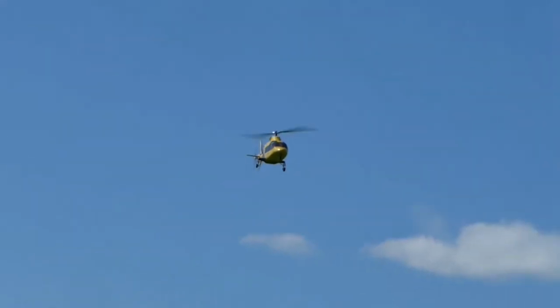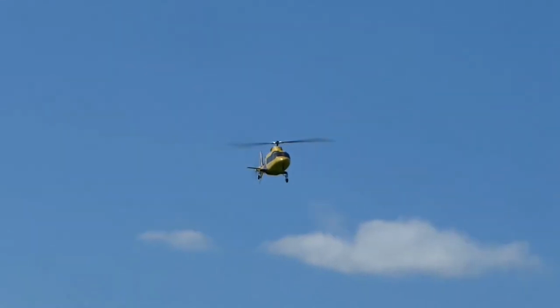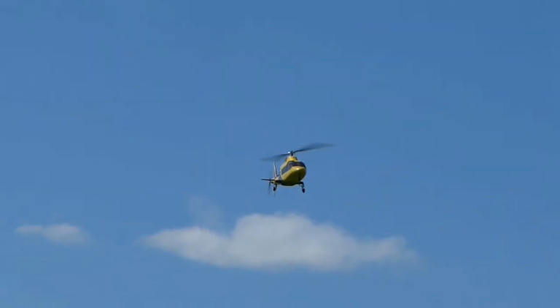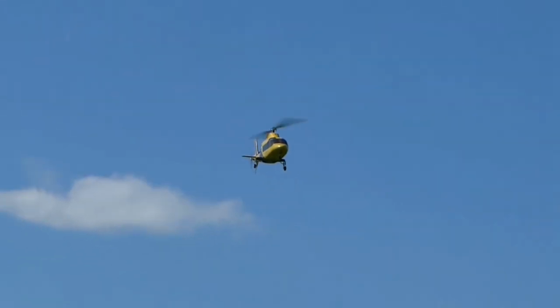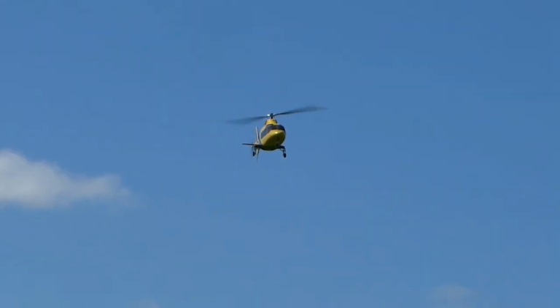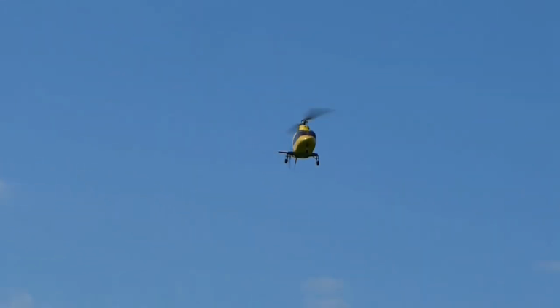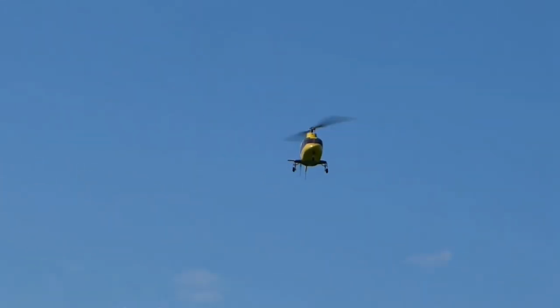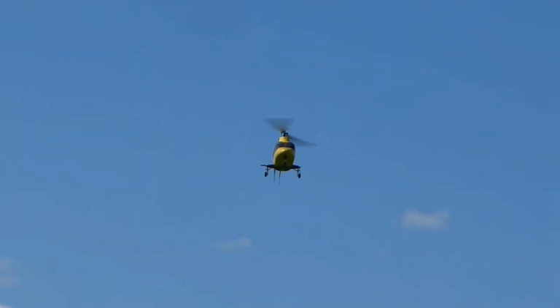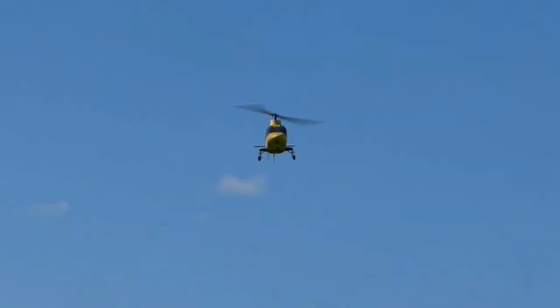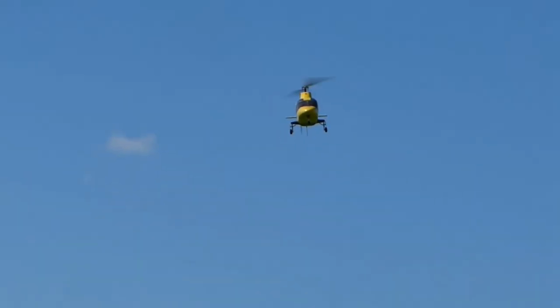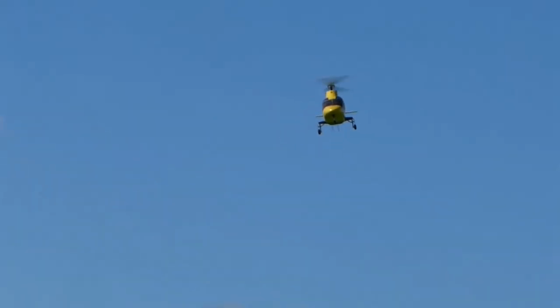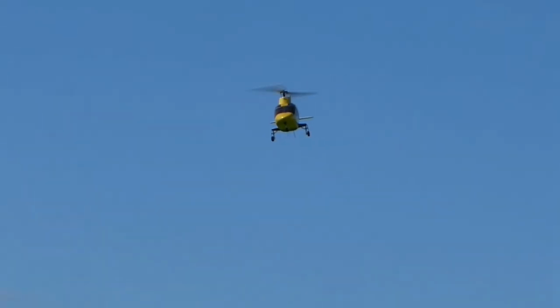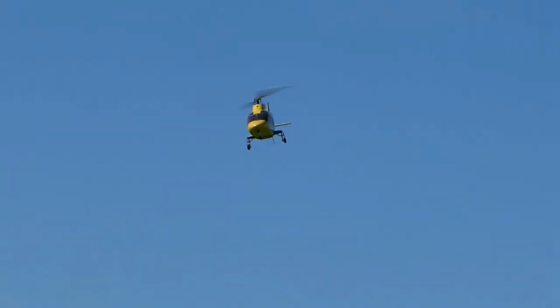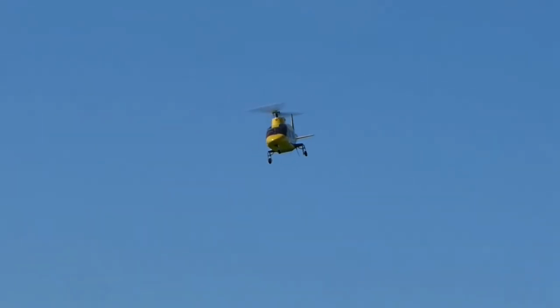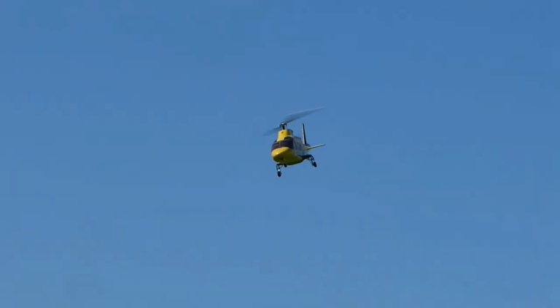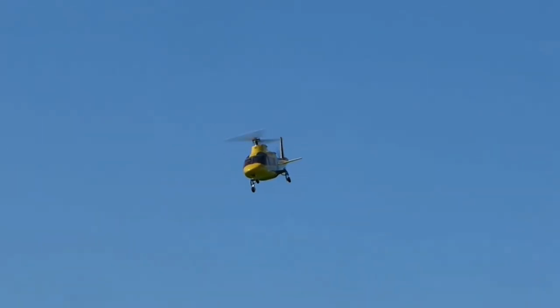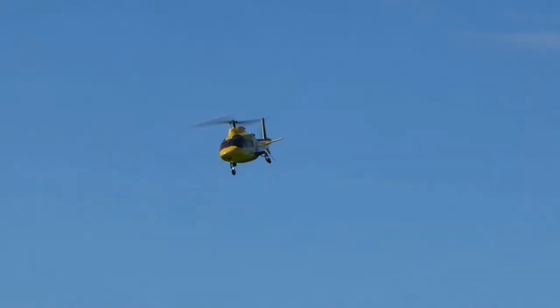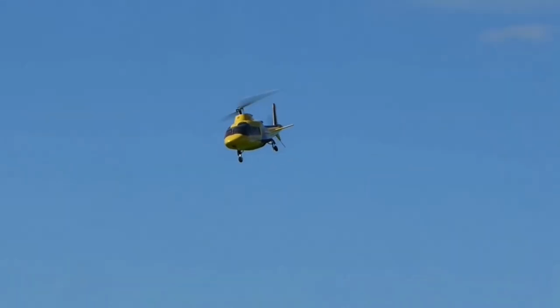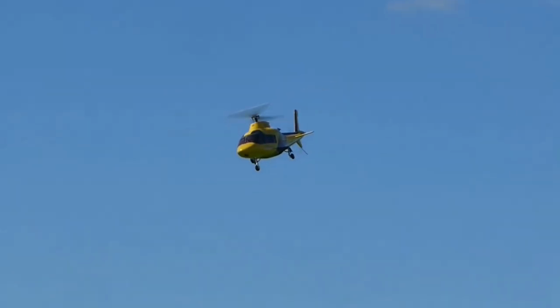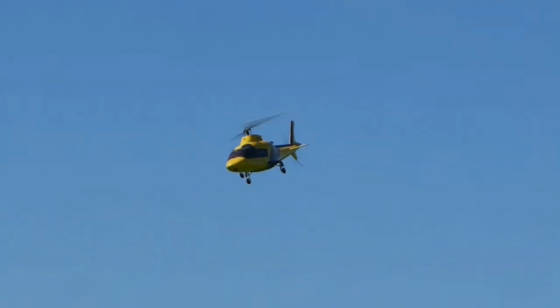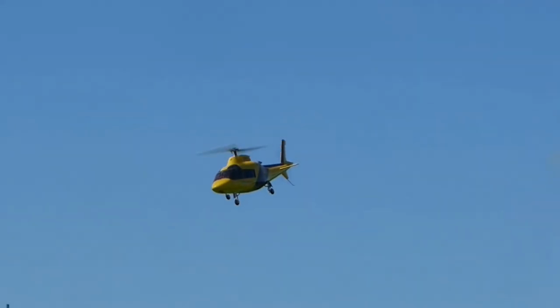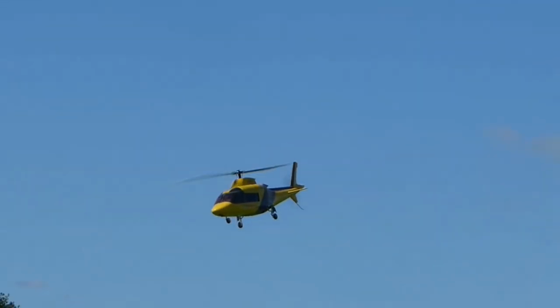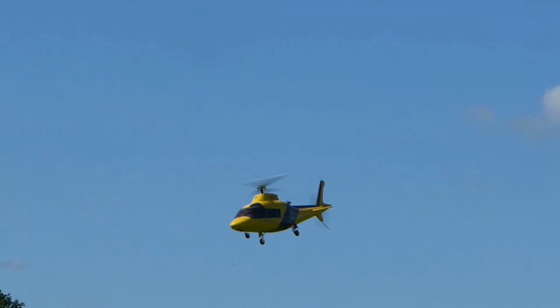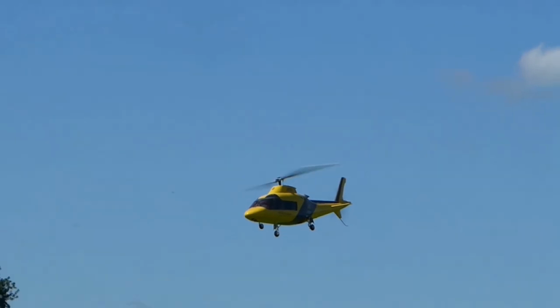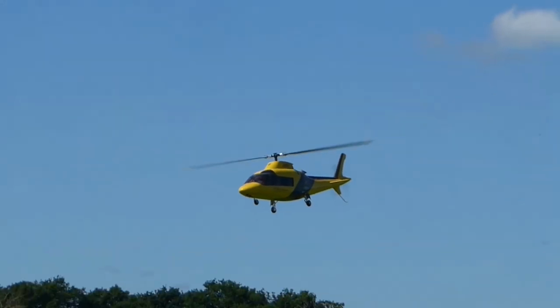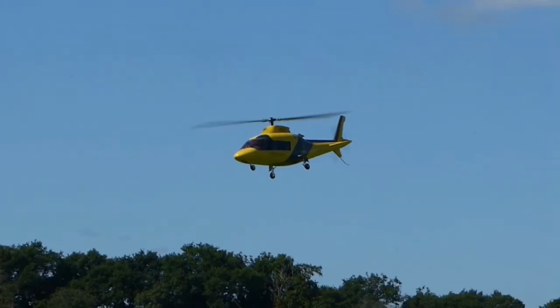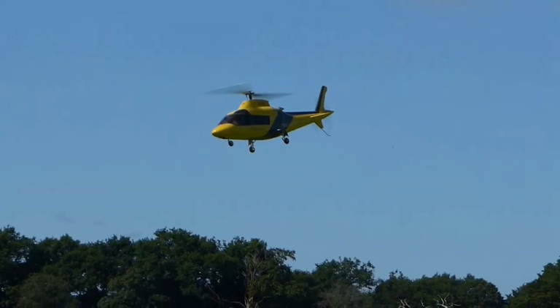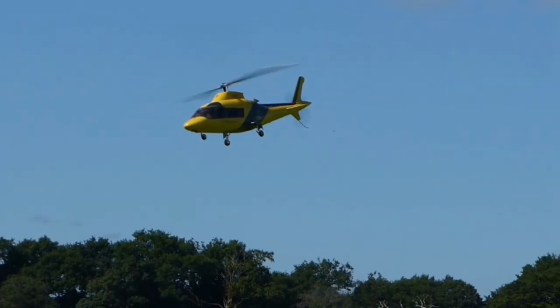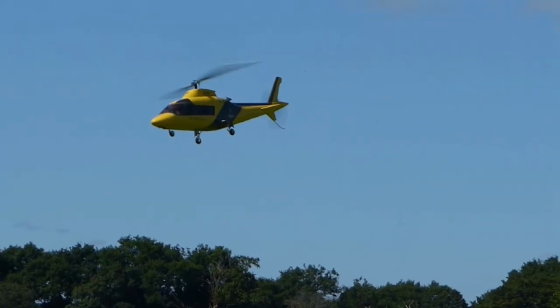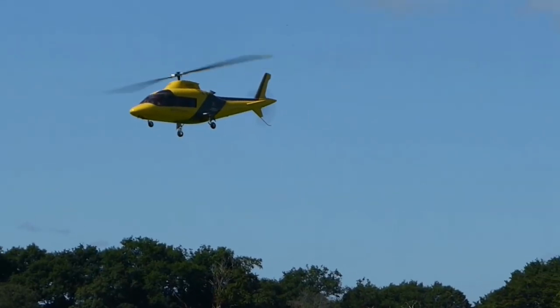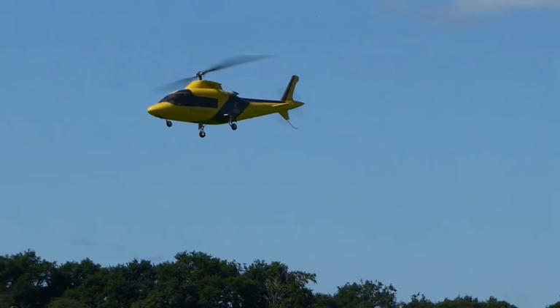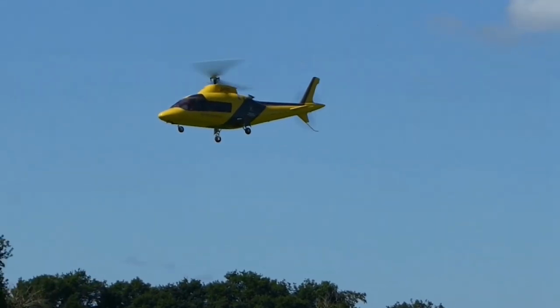I hope you'll agree that the landing gear I made looks far better than the retracts that come with the Century kit.